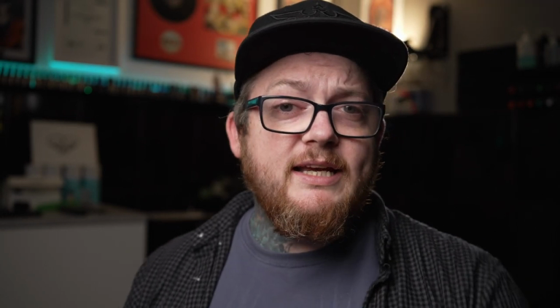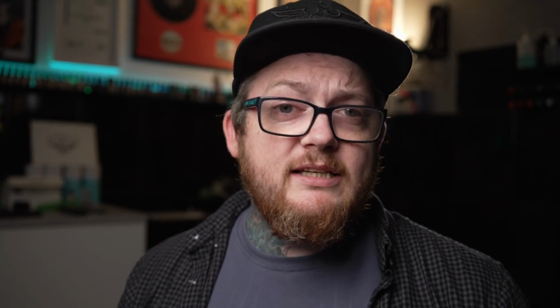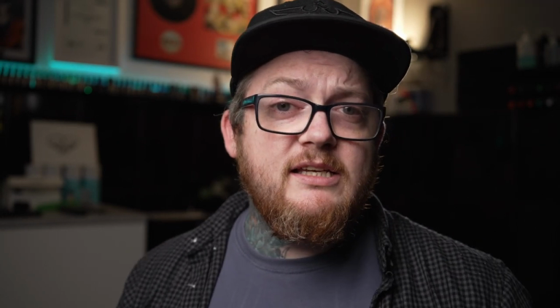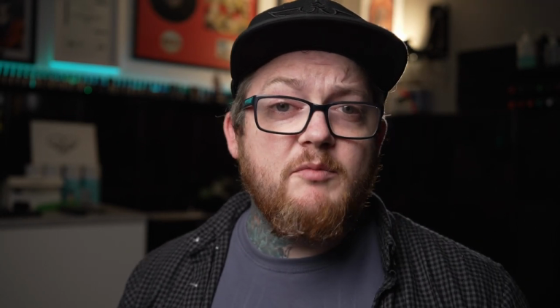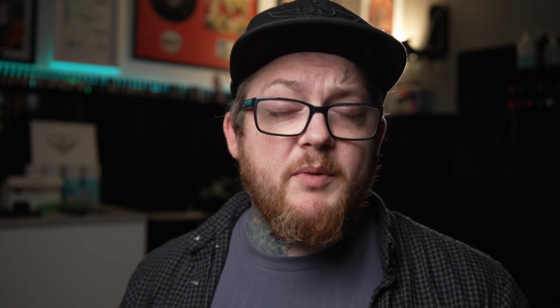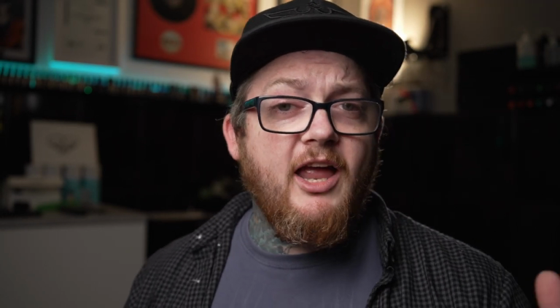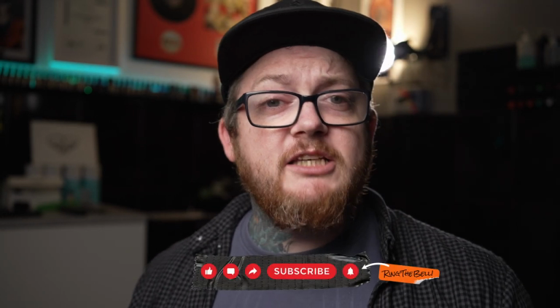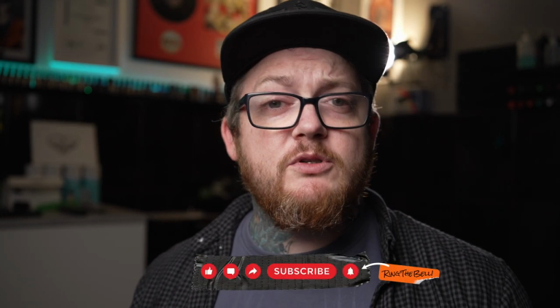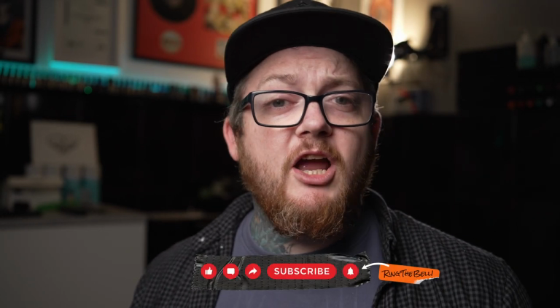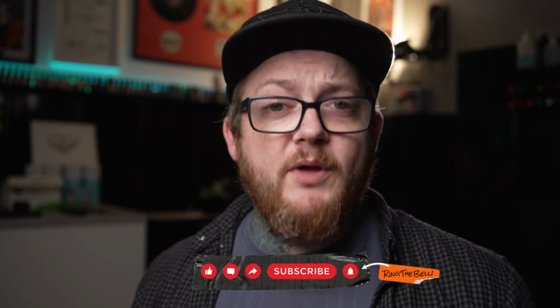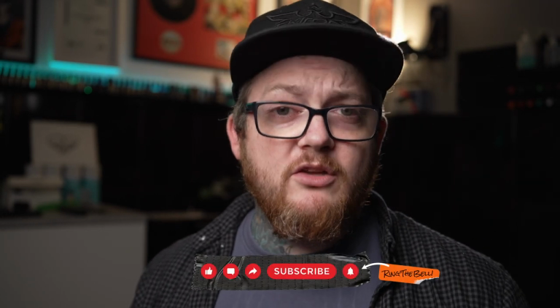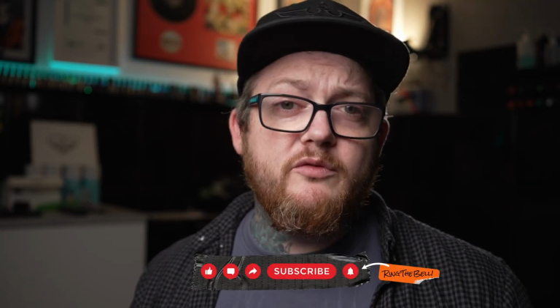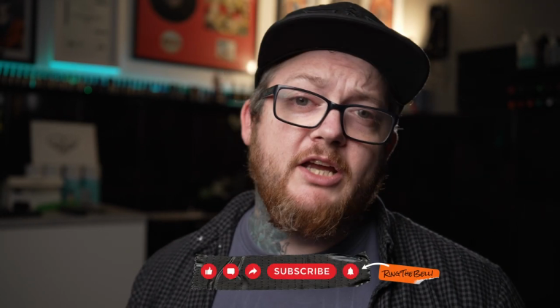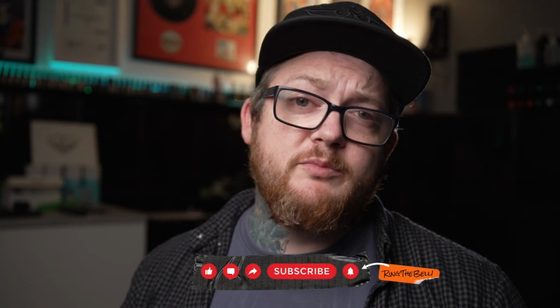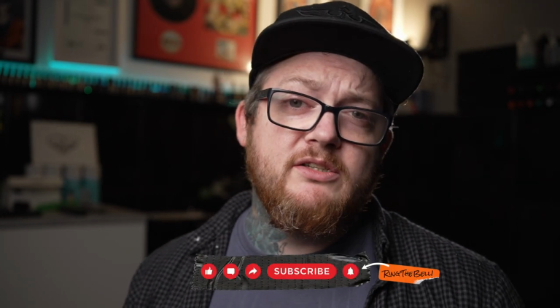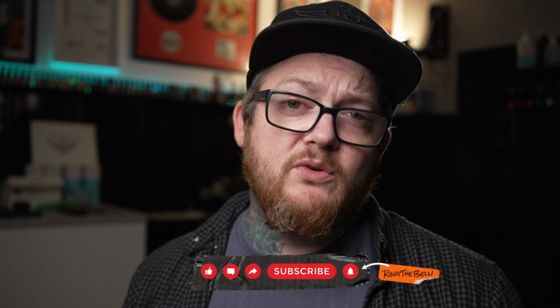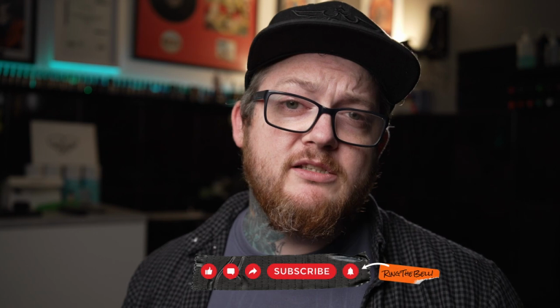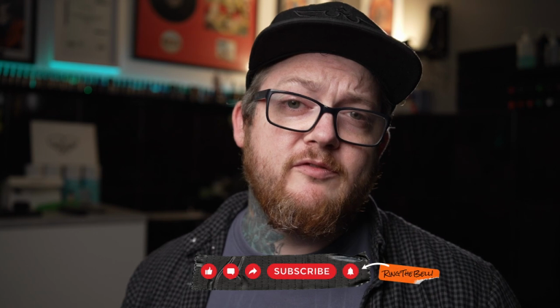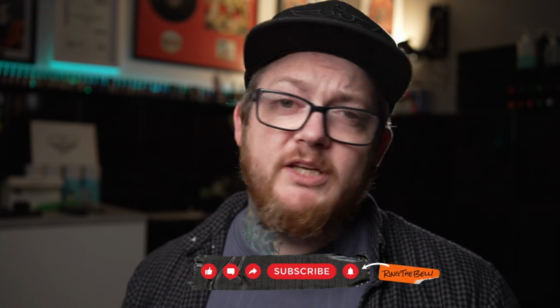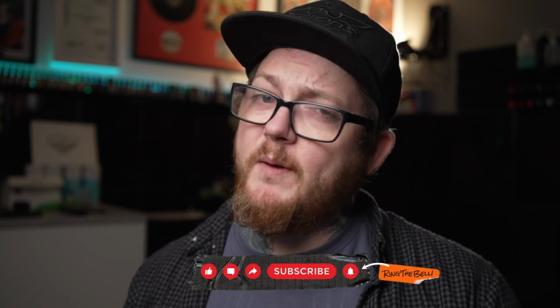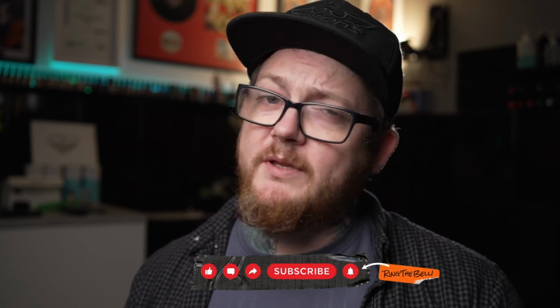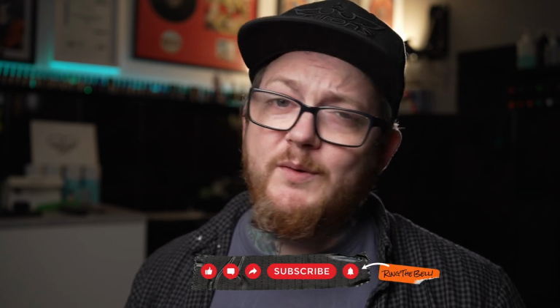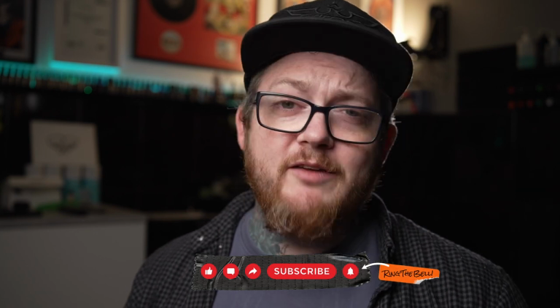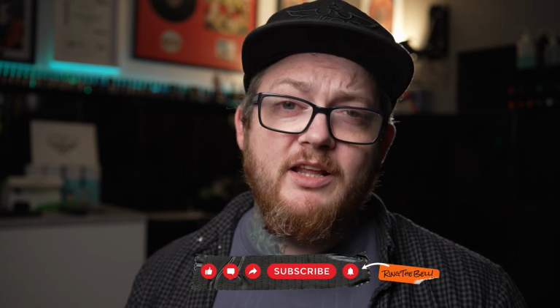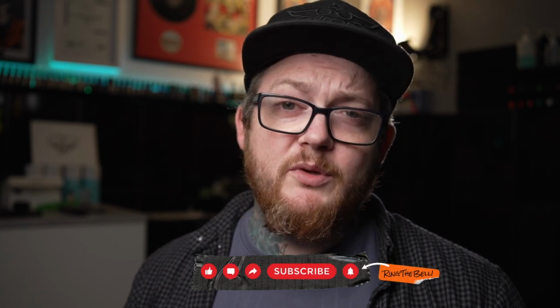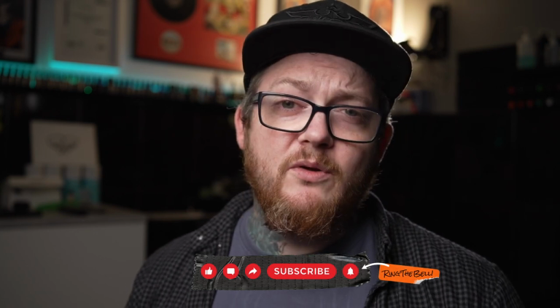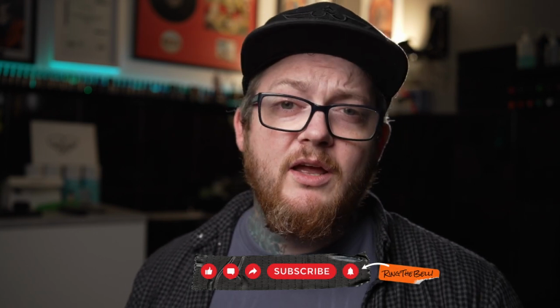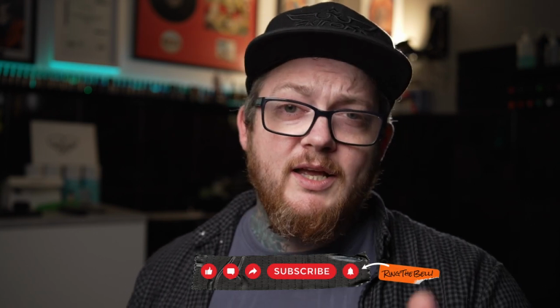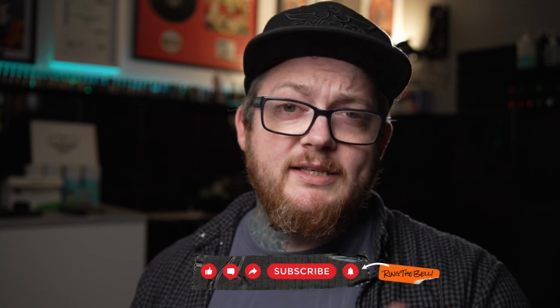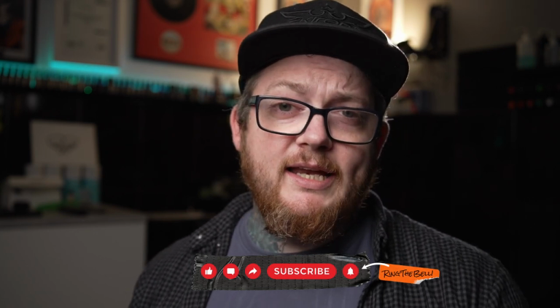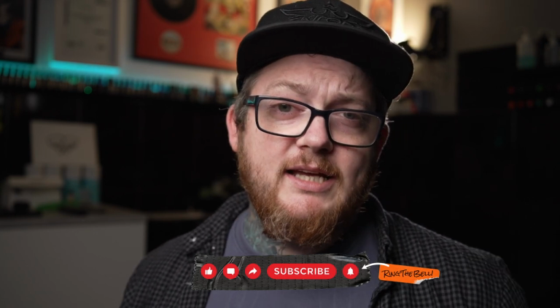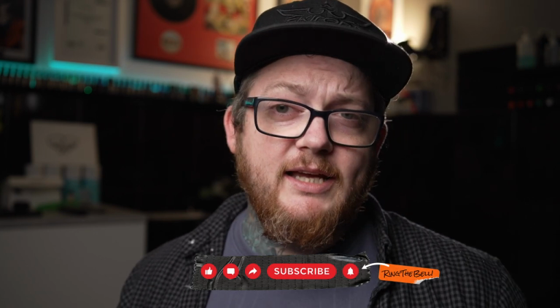But until next time, take it easy. Remember to like, subscribe, hit the notification buttons and all that stuff to keep up to date with everything that we do. Take it easy guys!